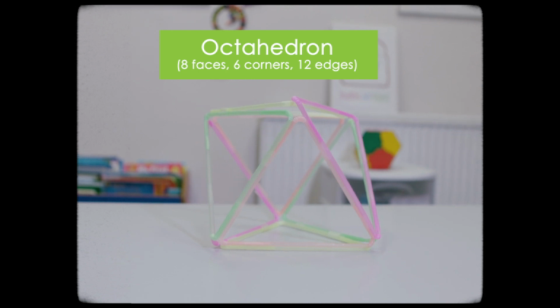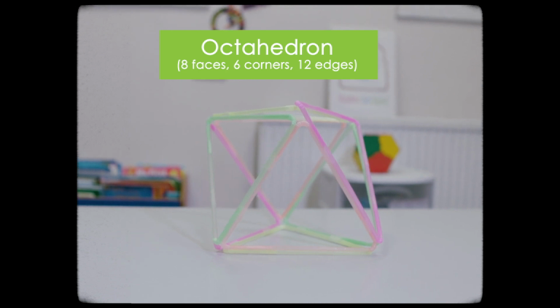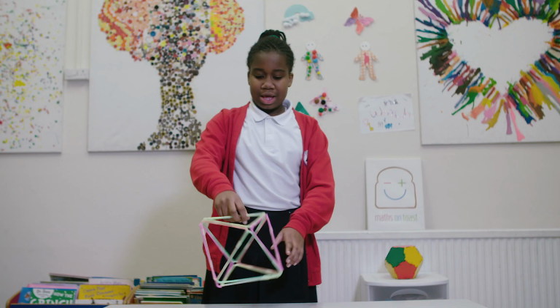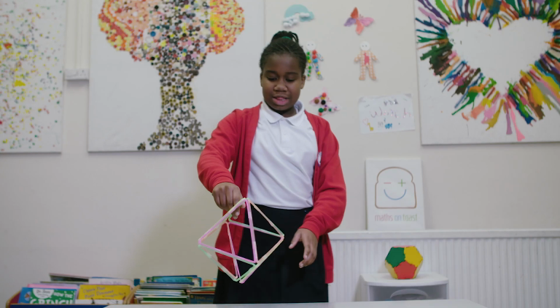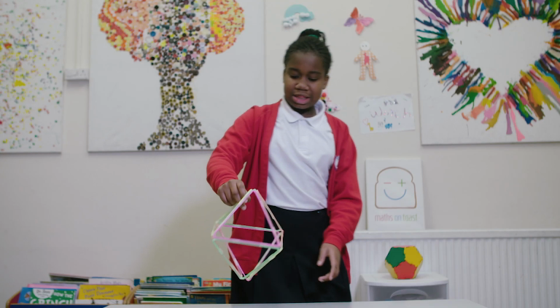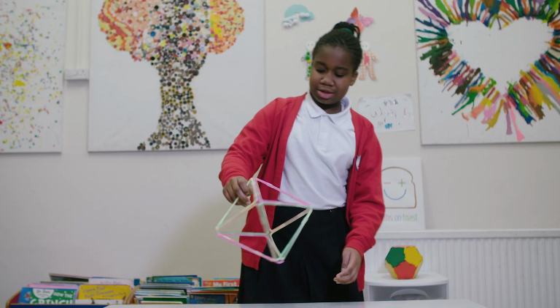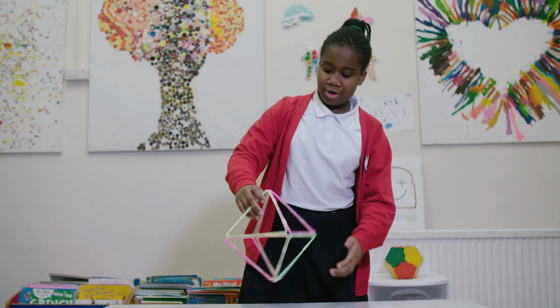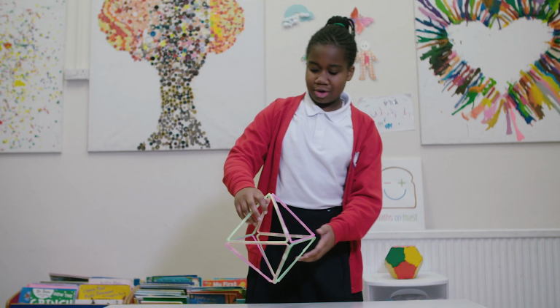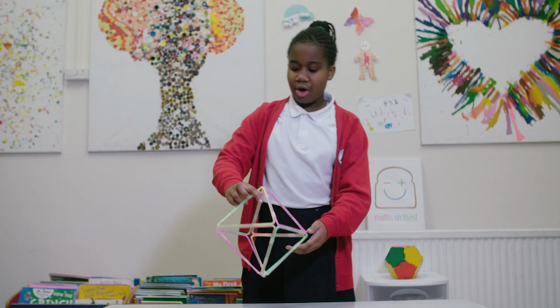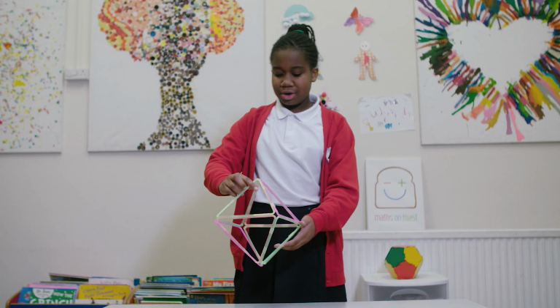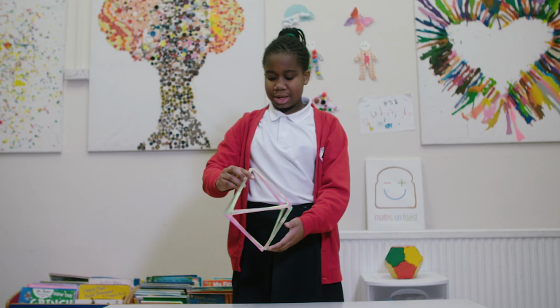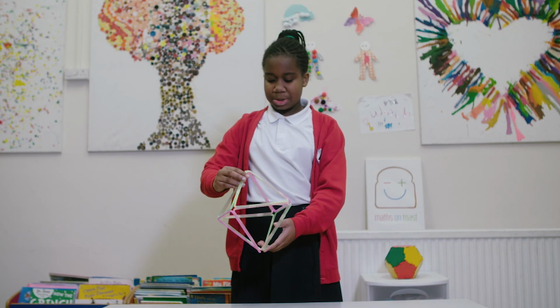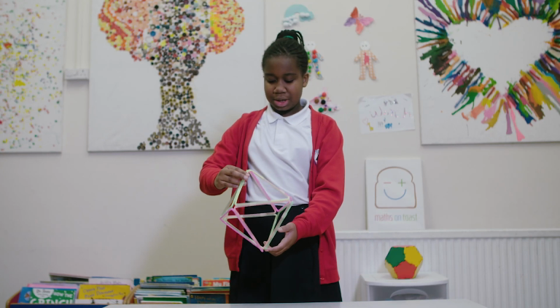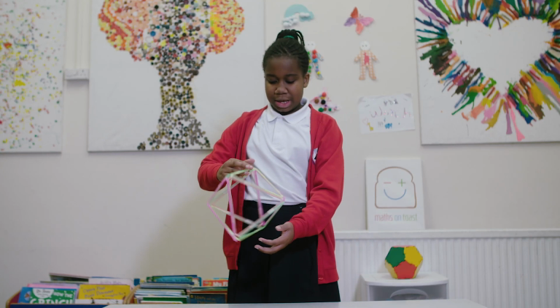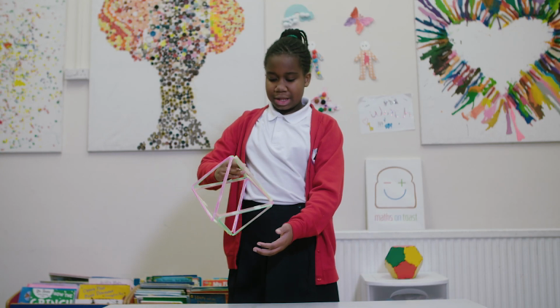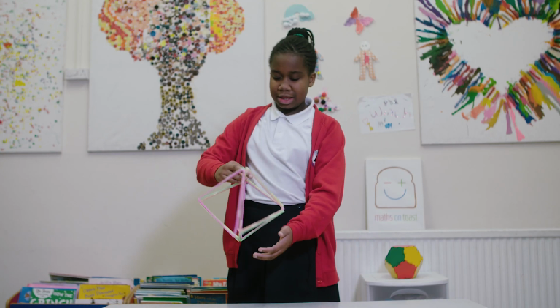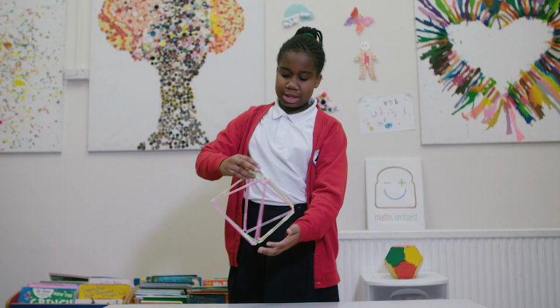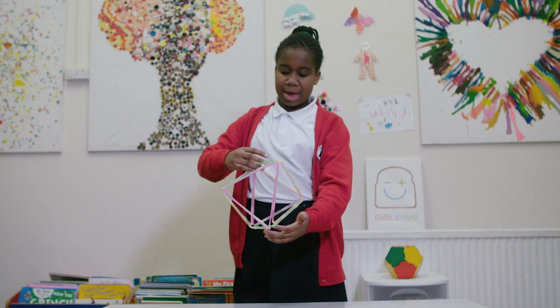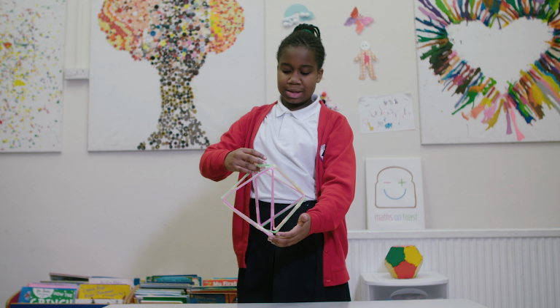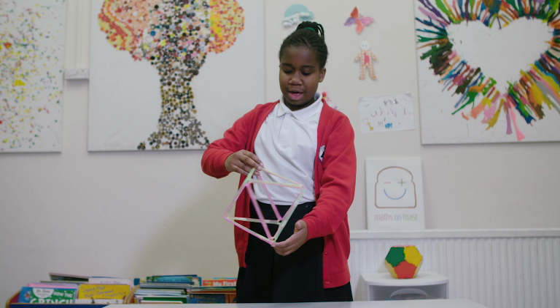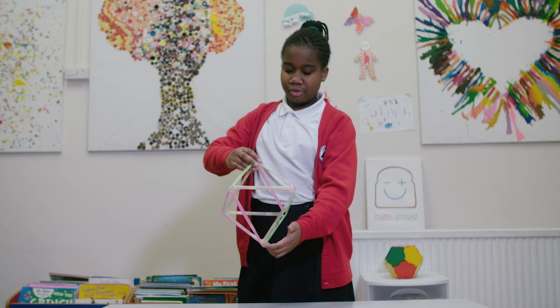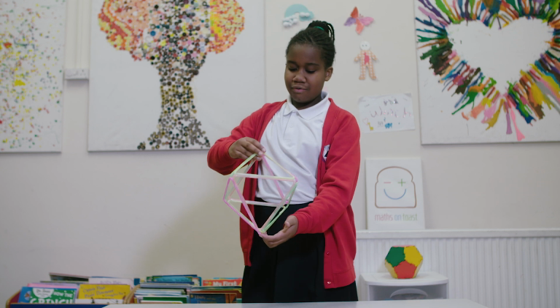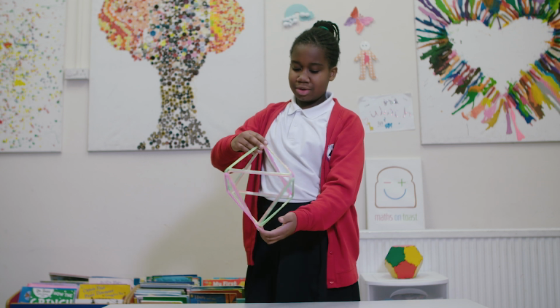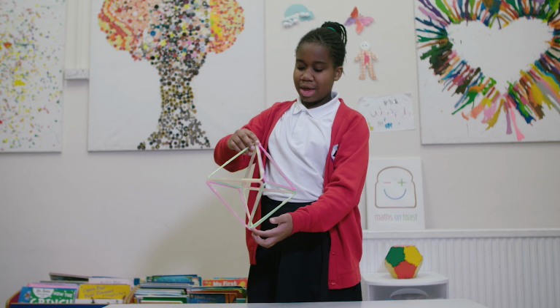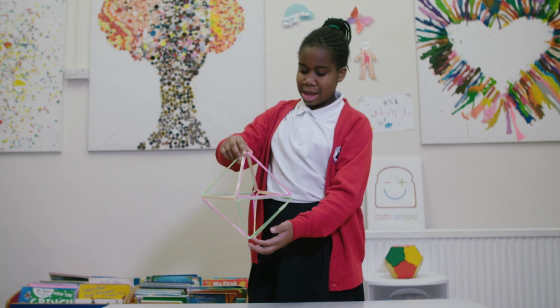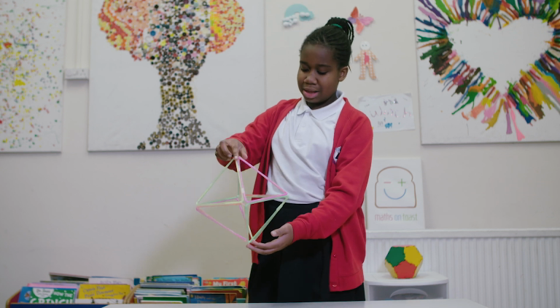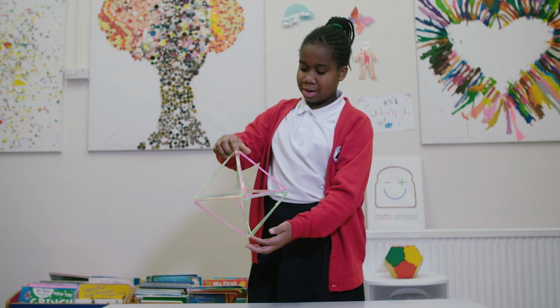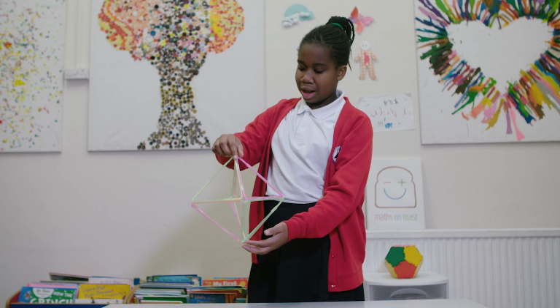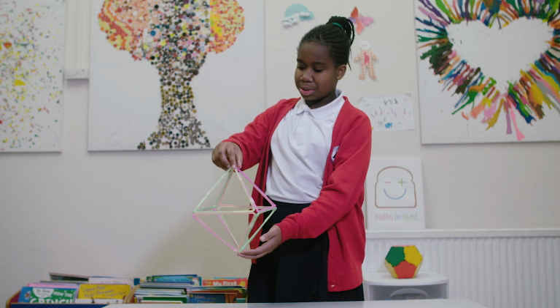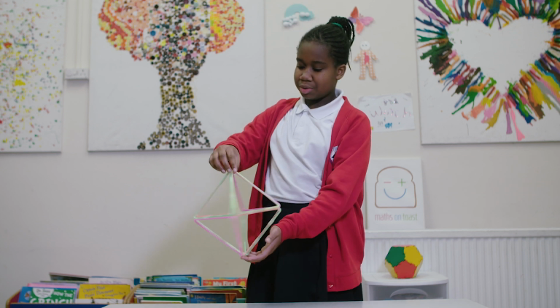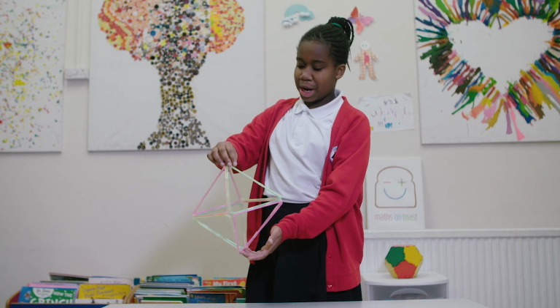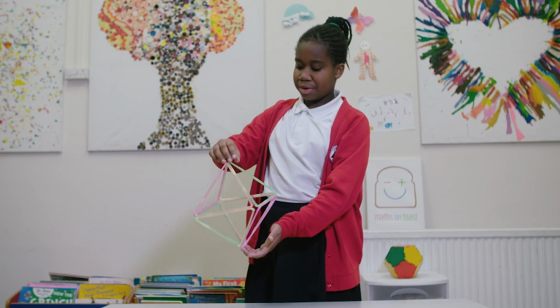This is an octahedron. This is made out of eight equilateral triangles.